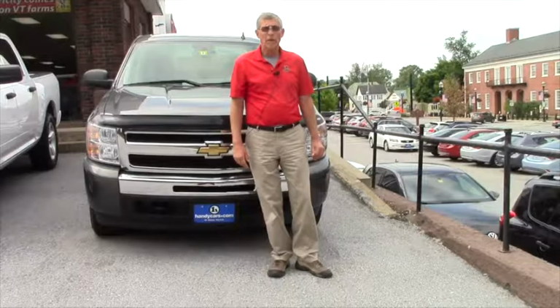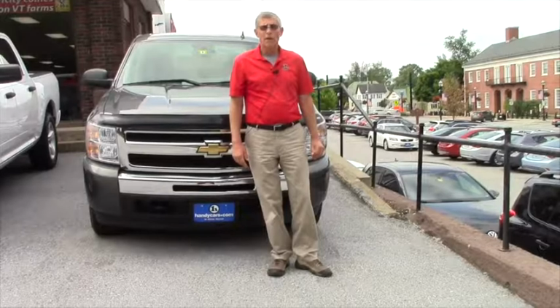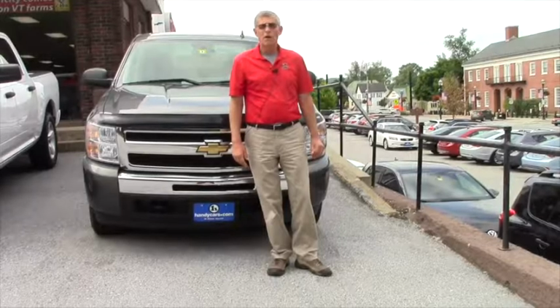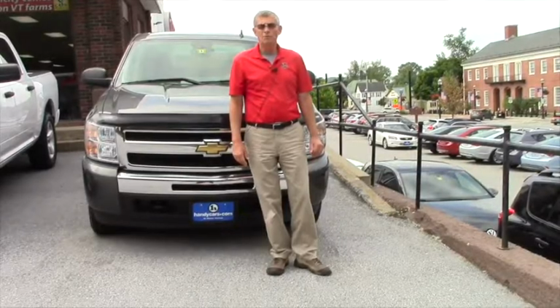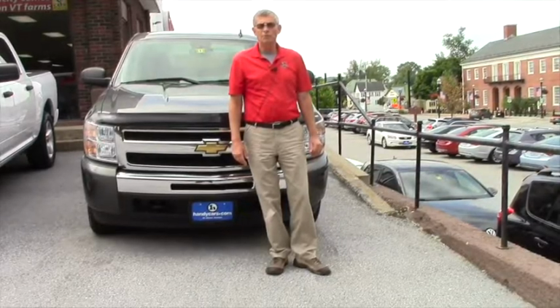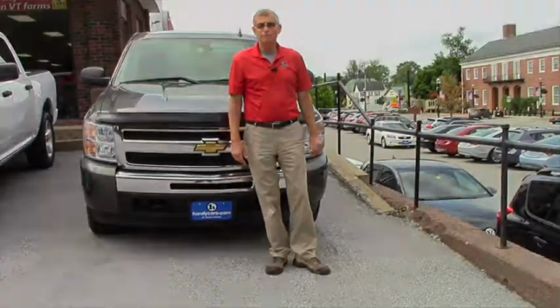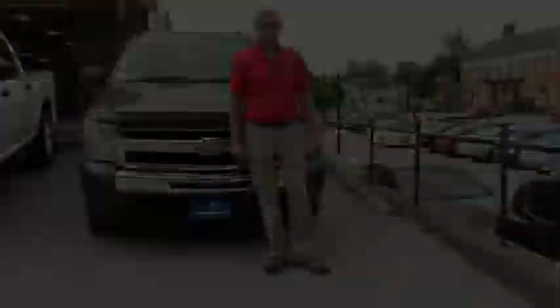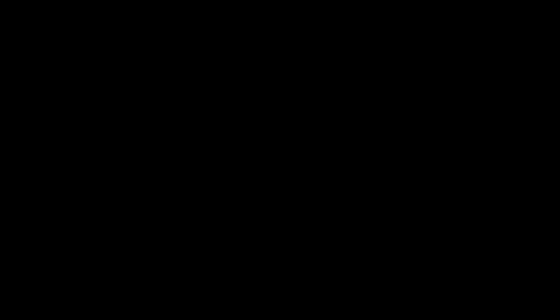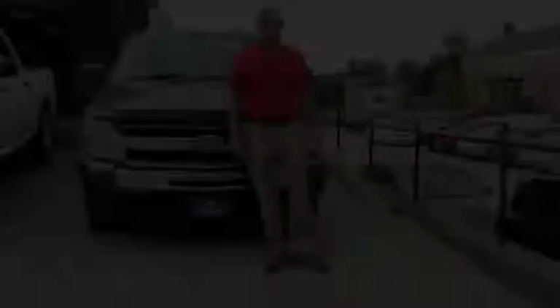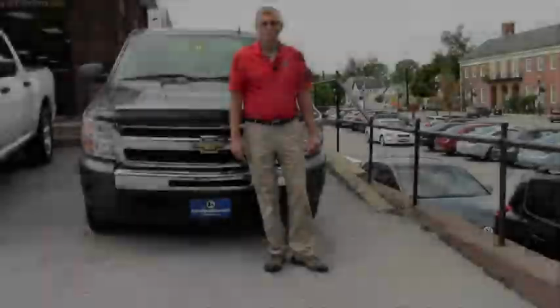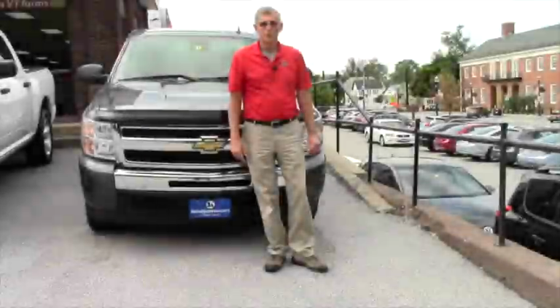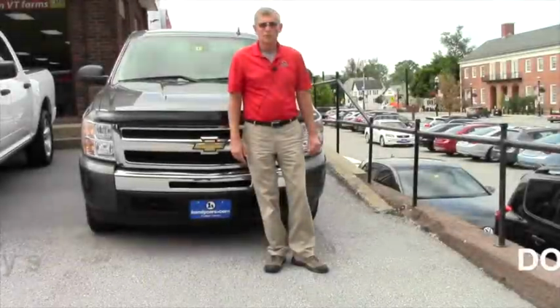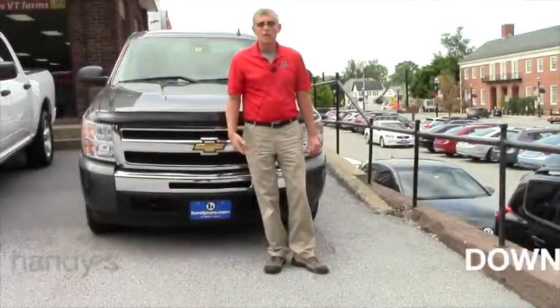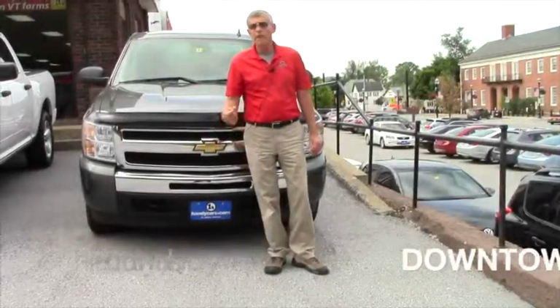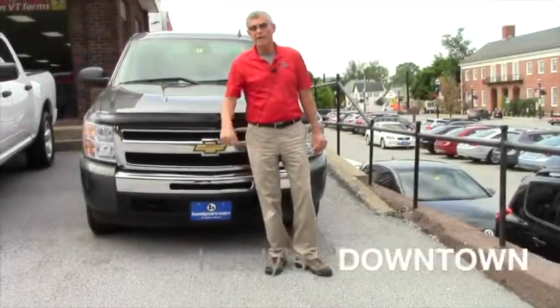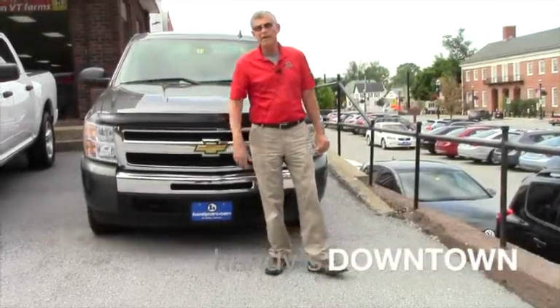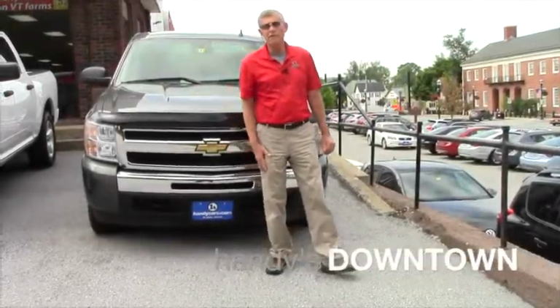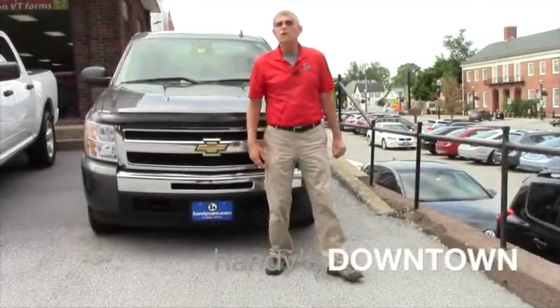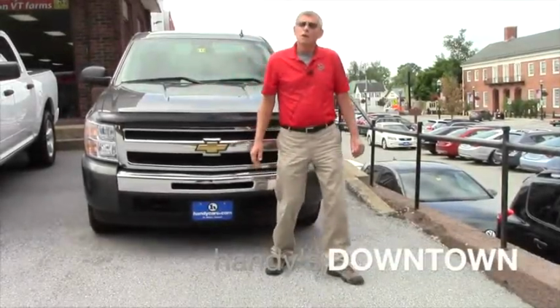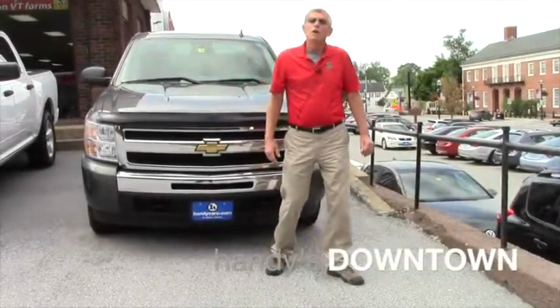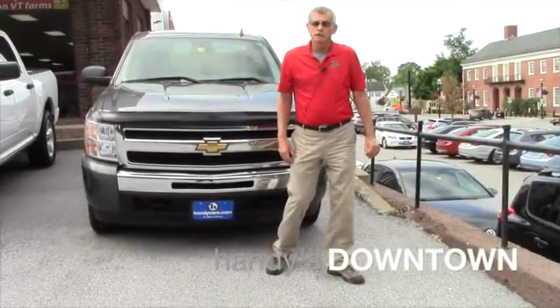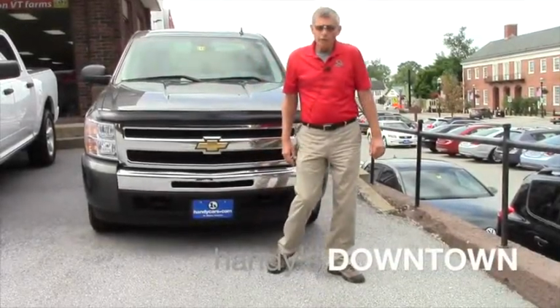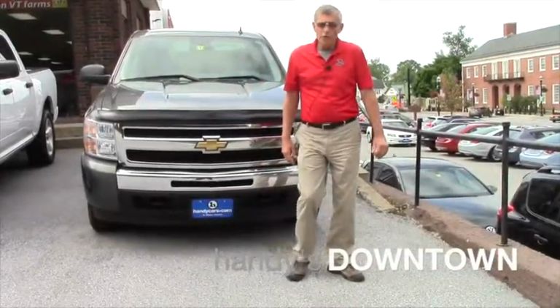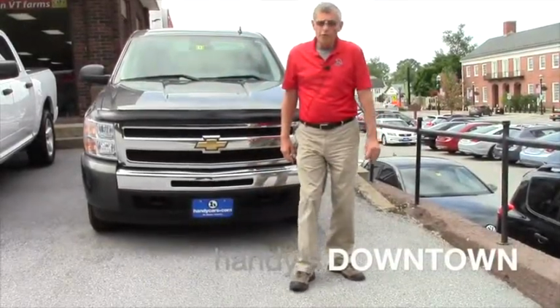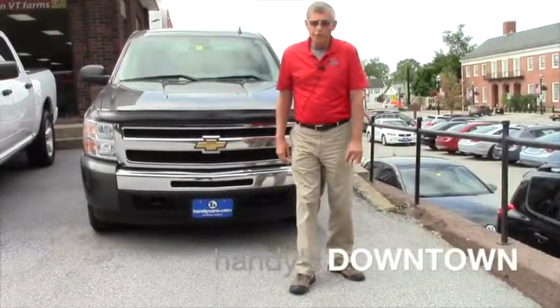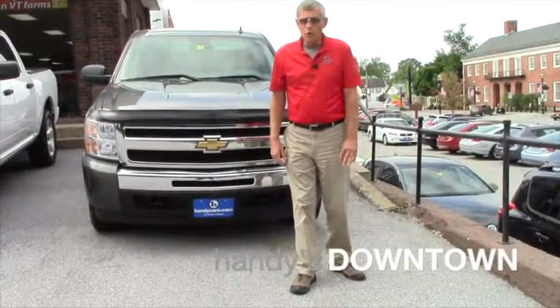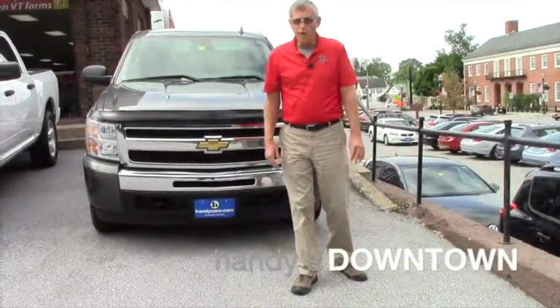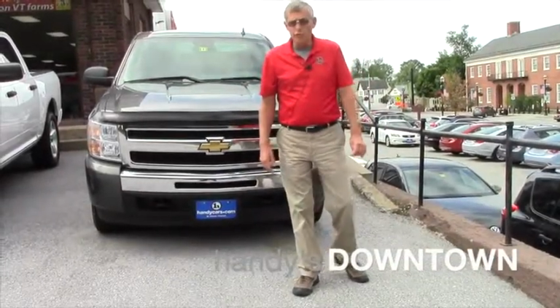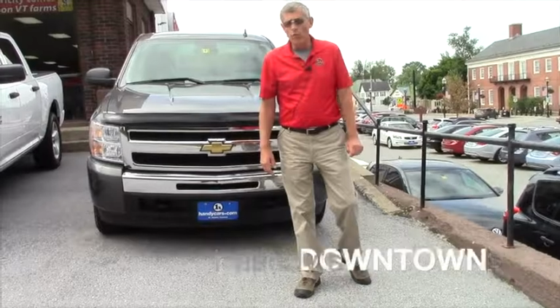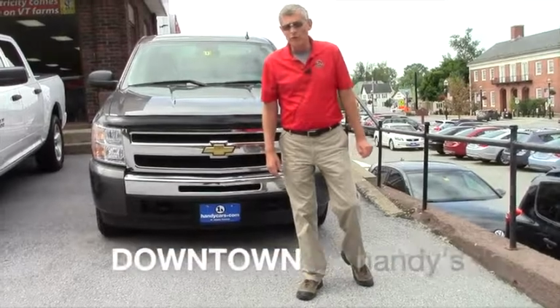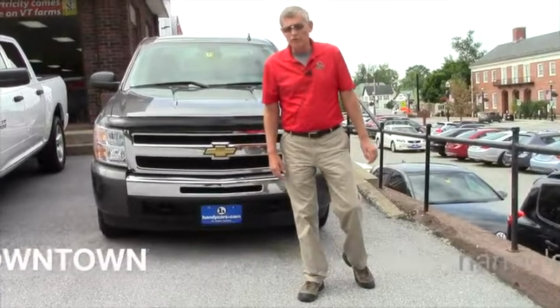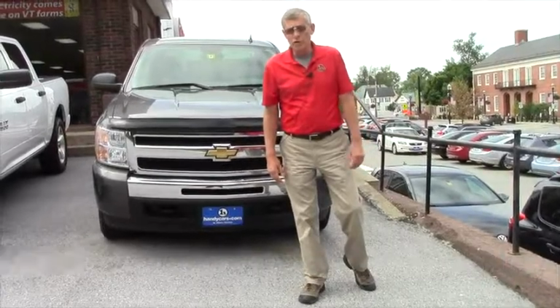Hey Osmond, it's Mike at Handys. Thank you very much for your inquiry on one of our trucks.